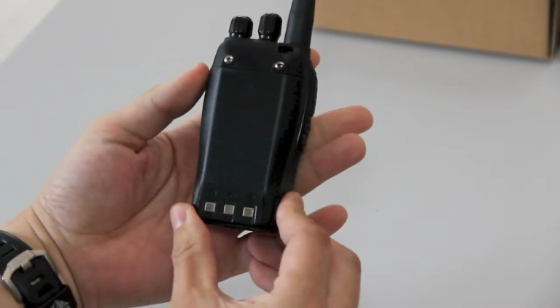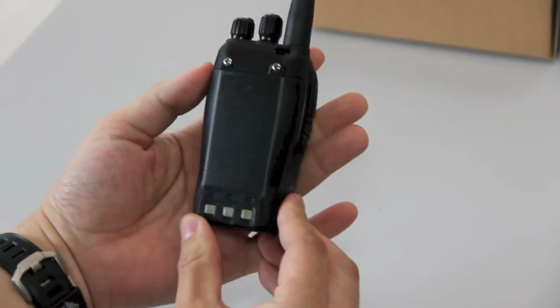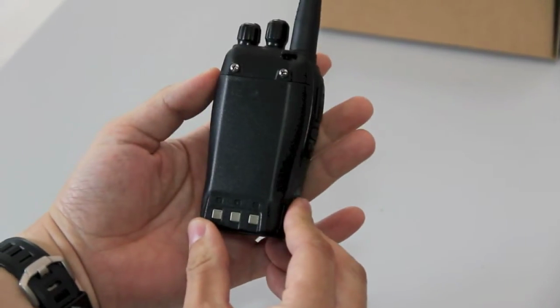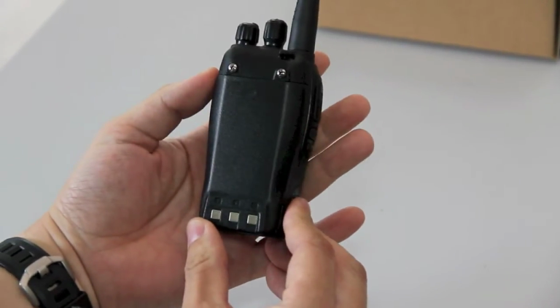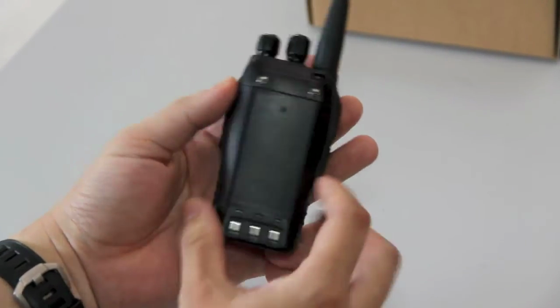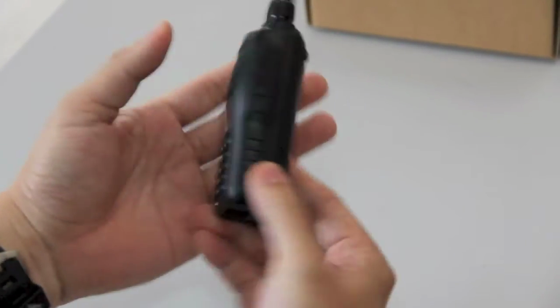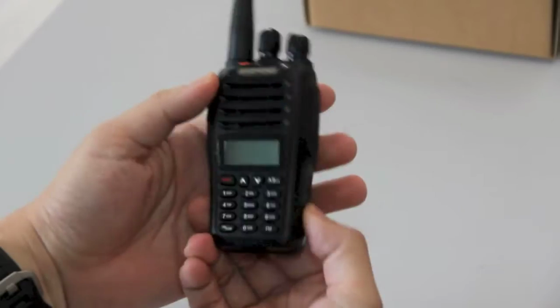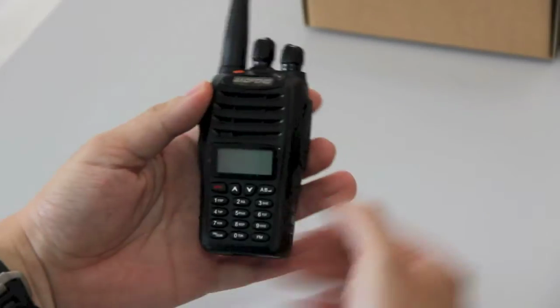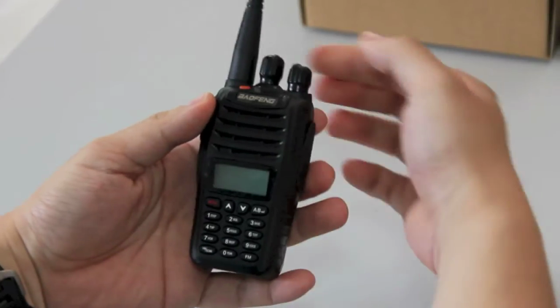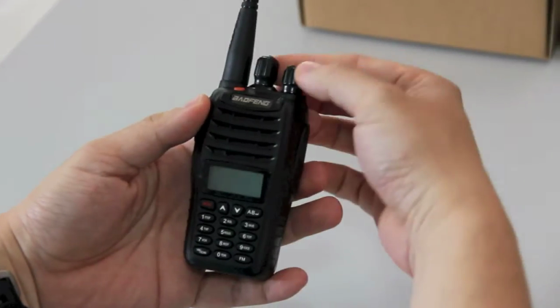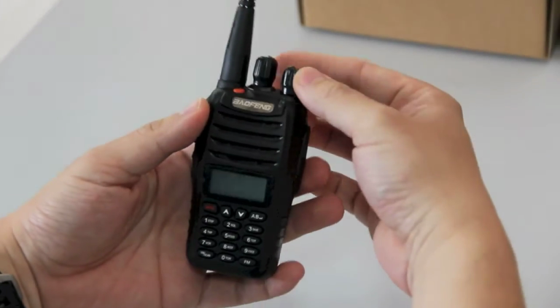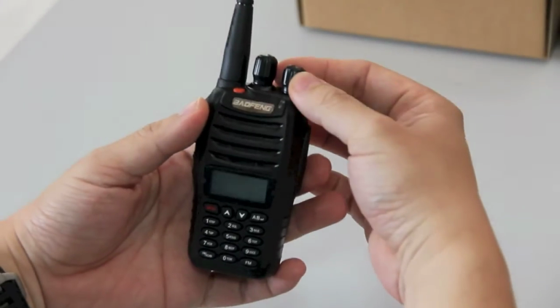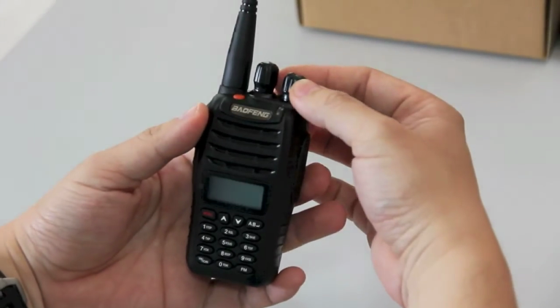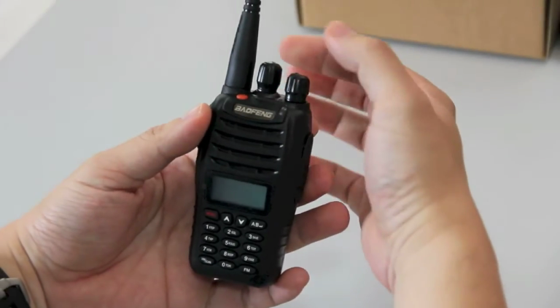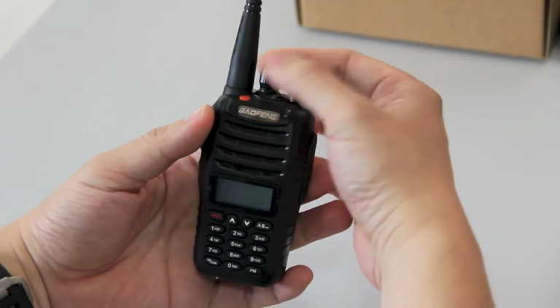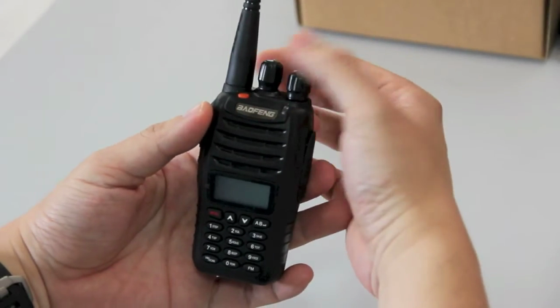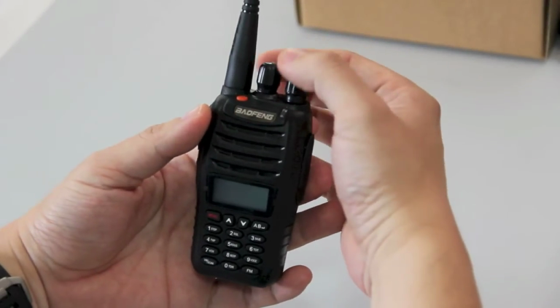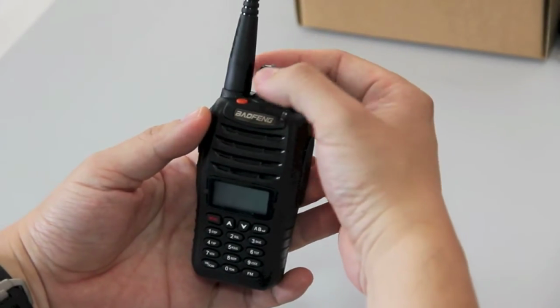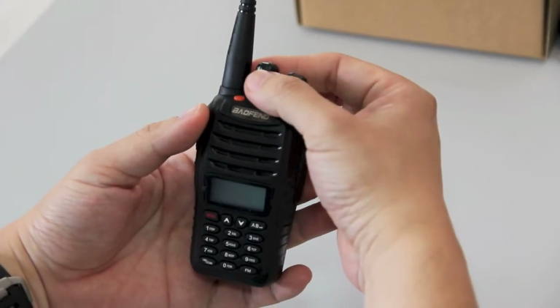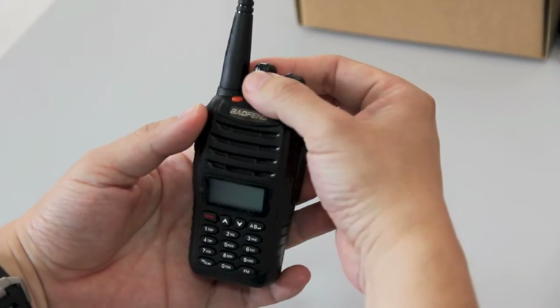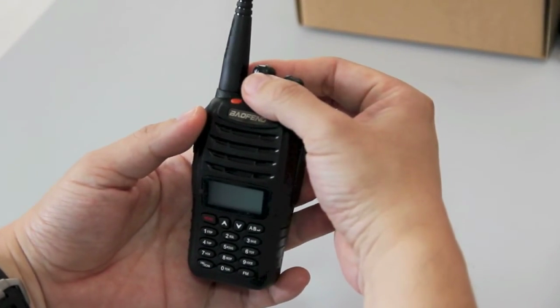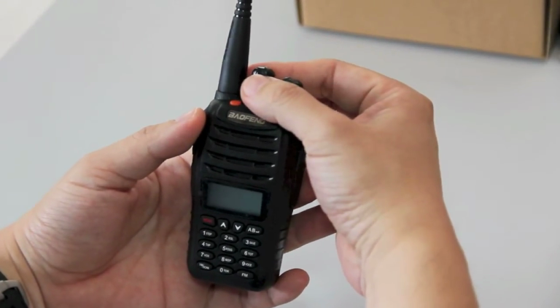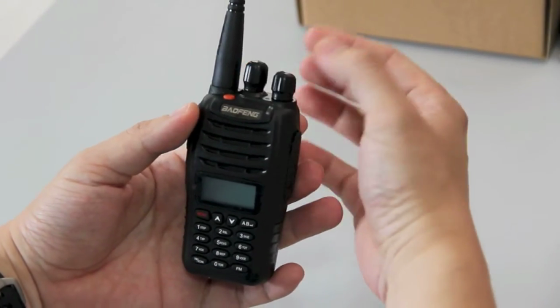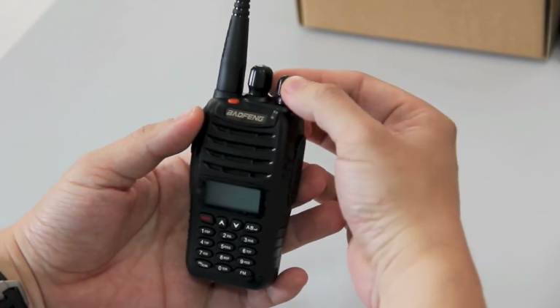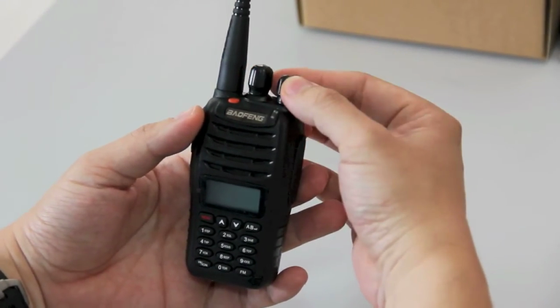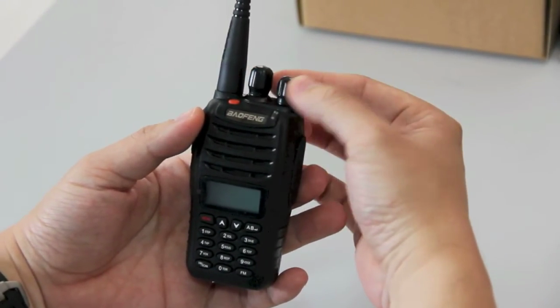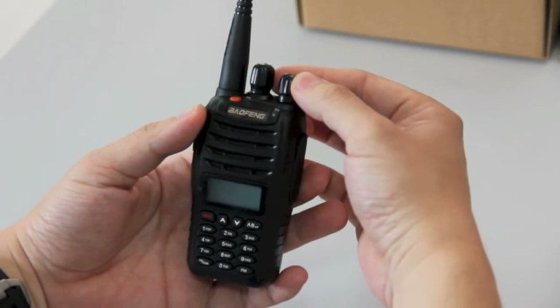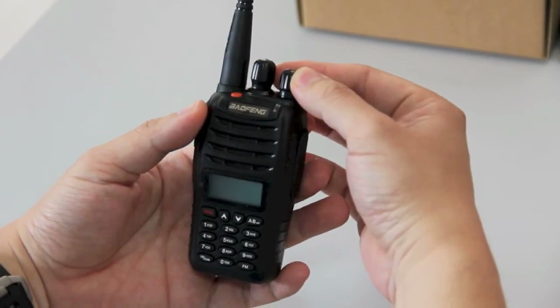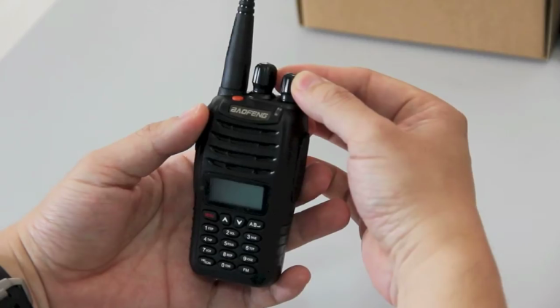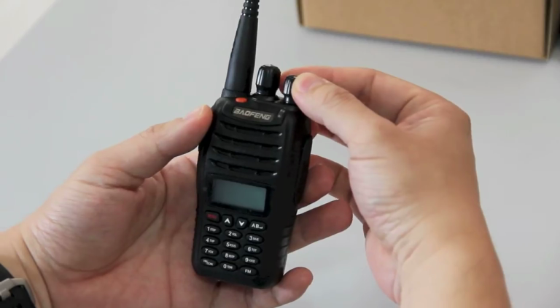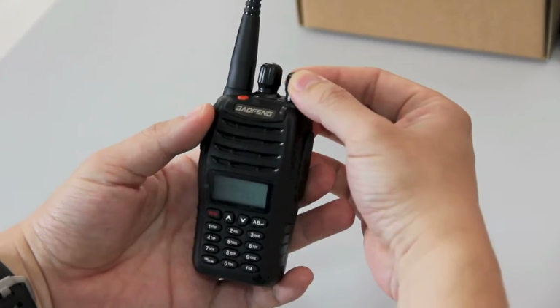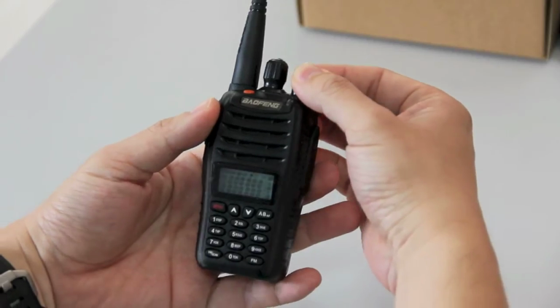This is the back. We'll switch it on. This has got two switches — the VFO switch in the middle and the power and volume switch.